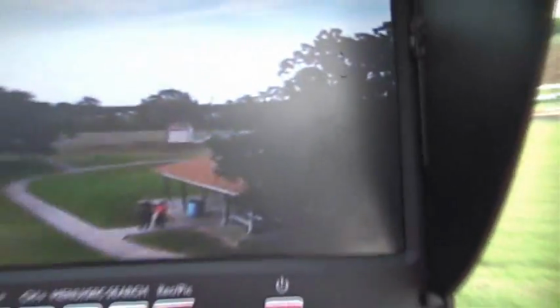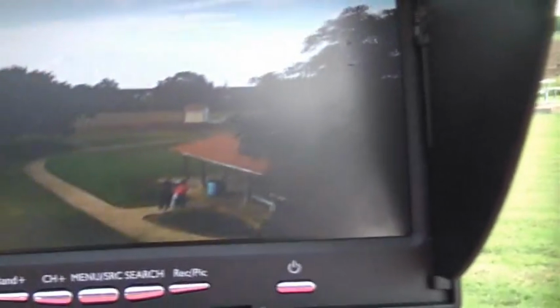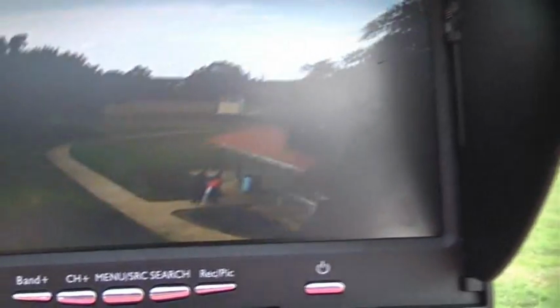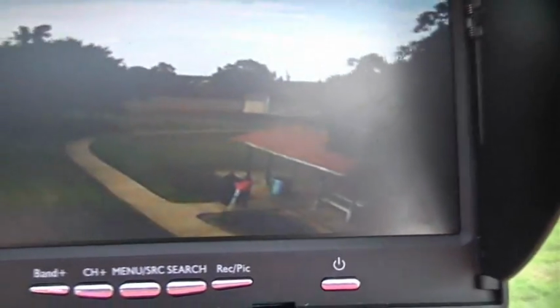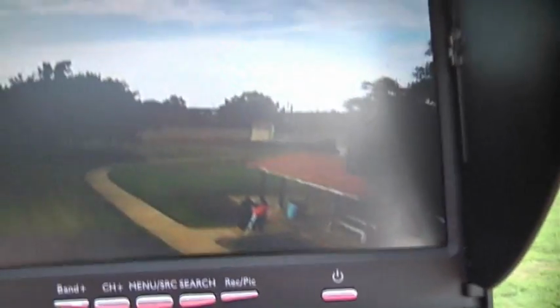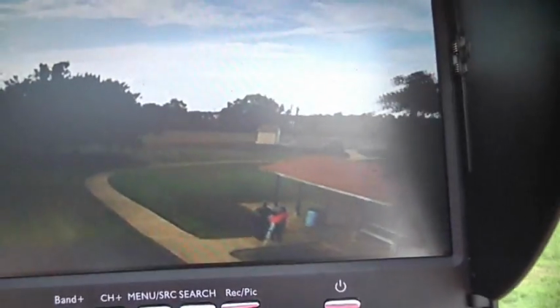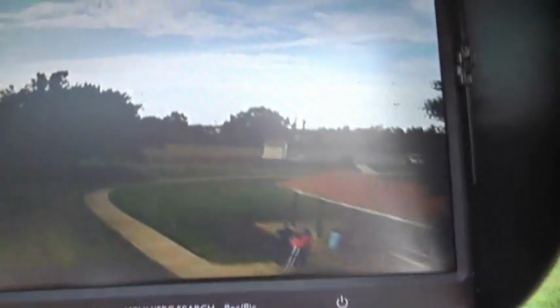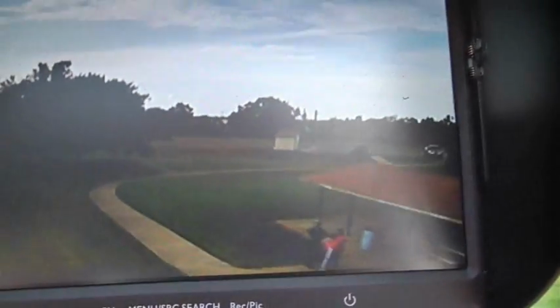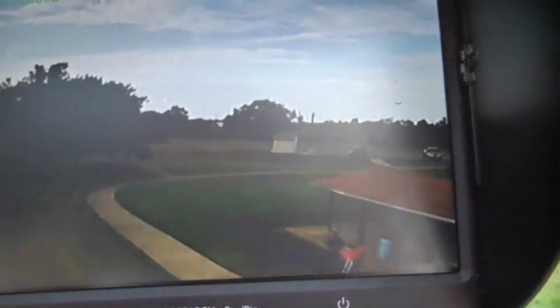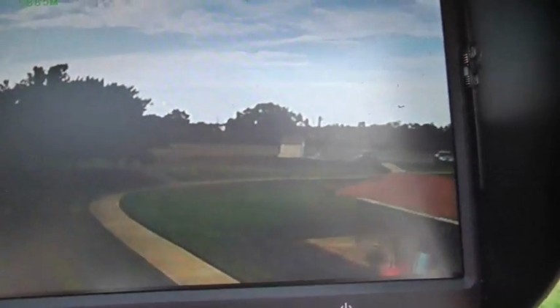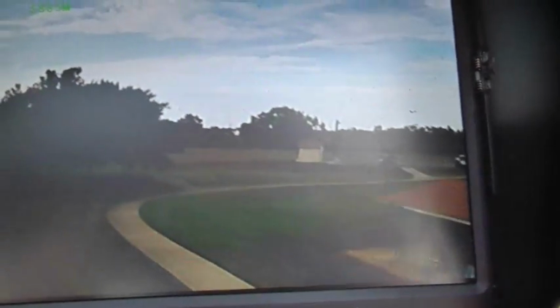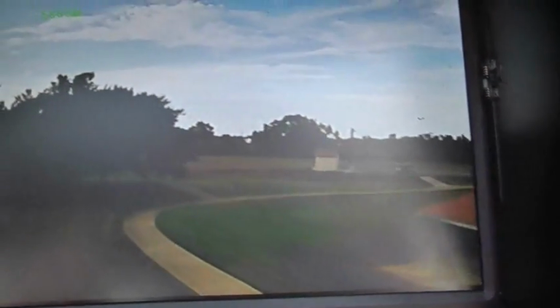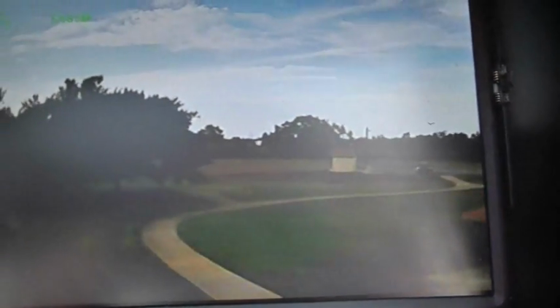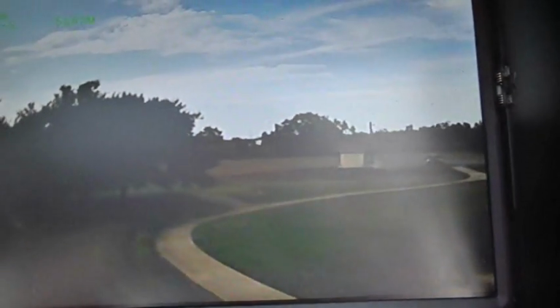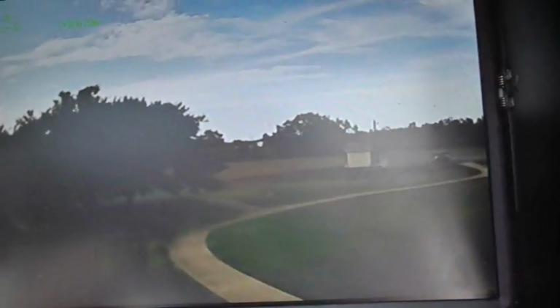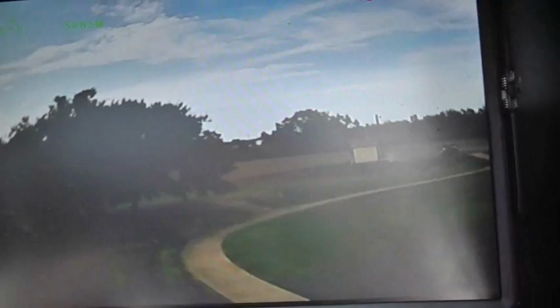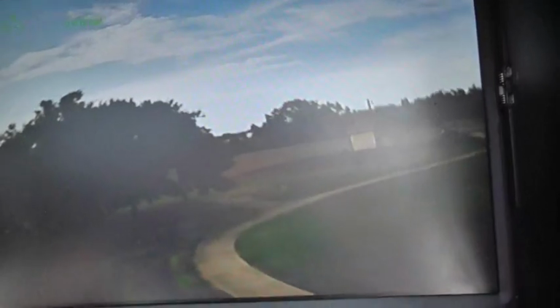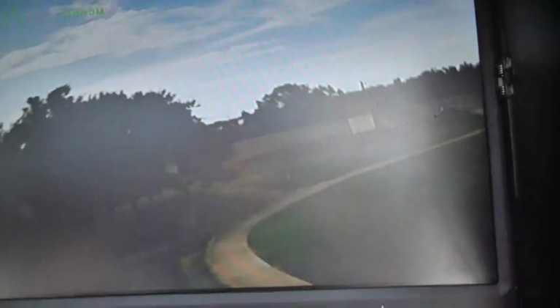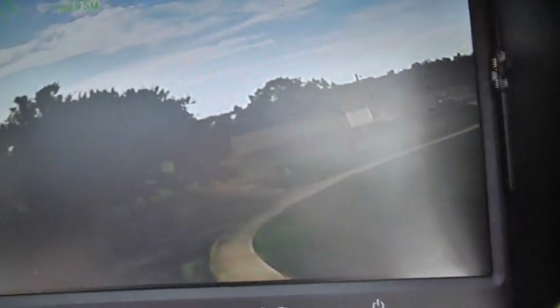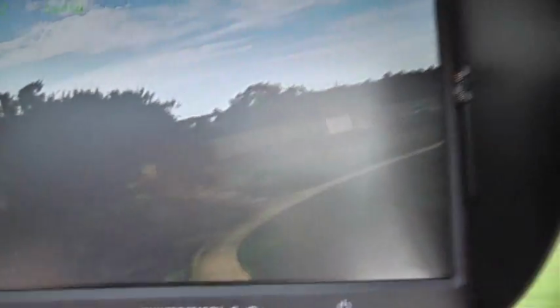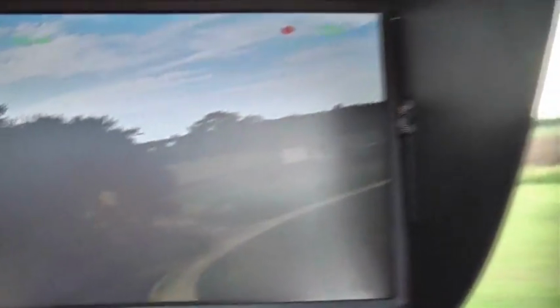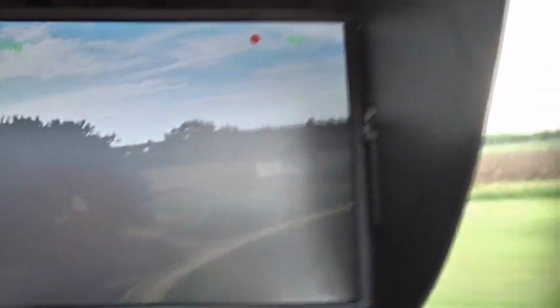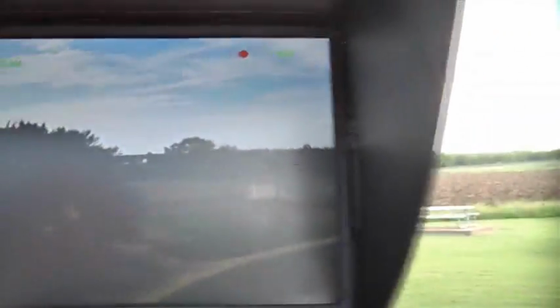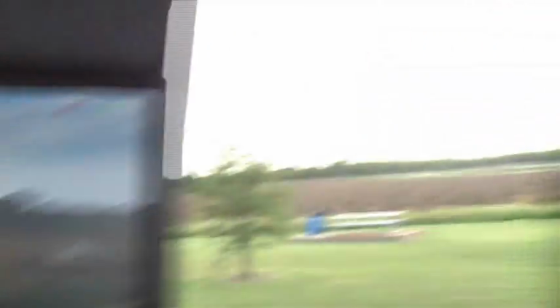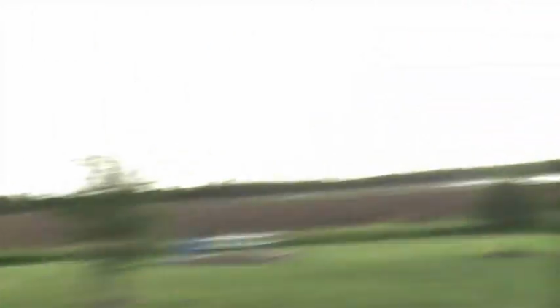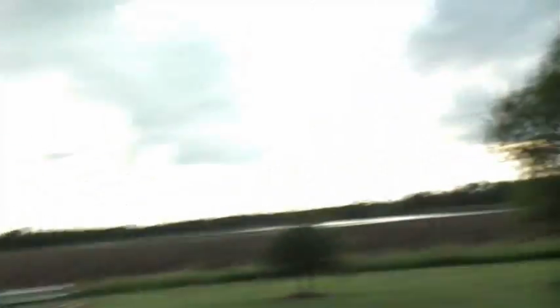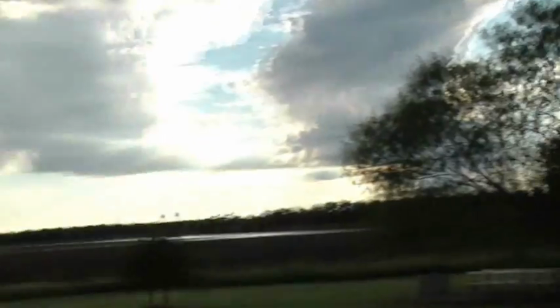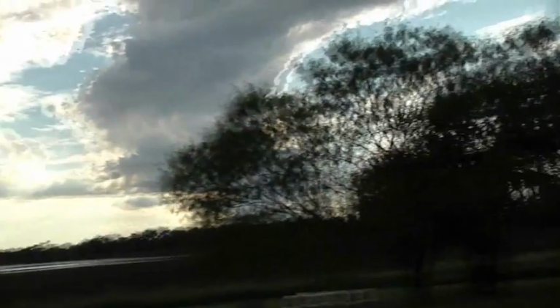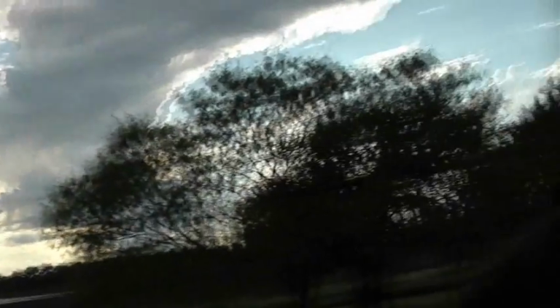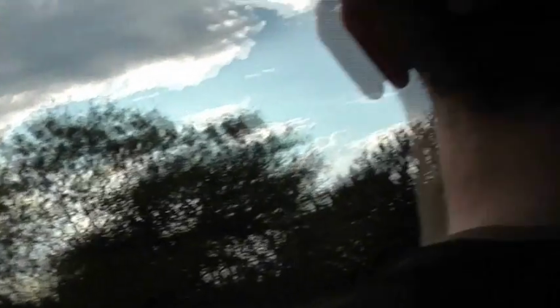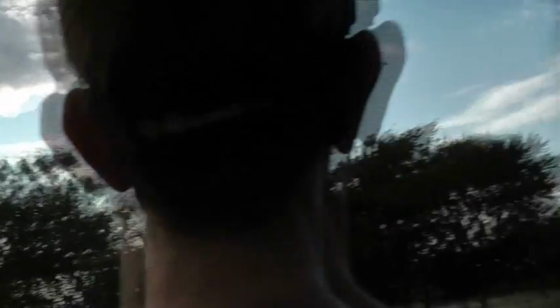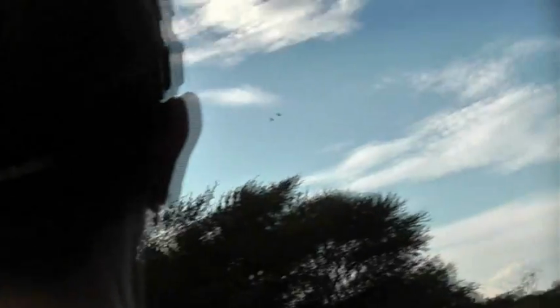How's my video signal look there? It looks good. Getting any static? No, it's very clear — no static at all, unlike all the other ones.